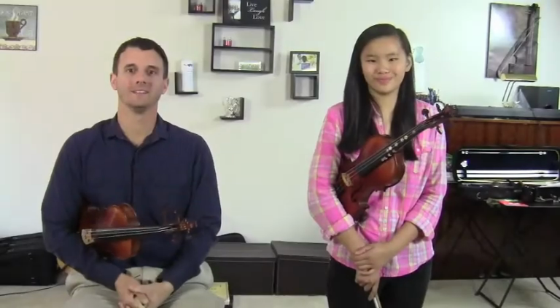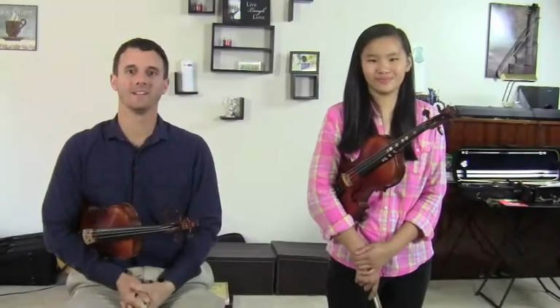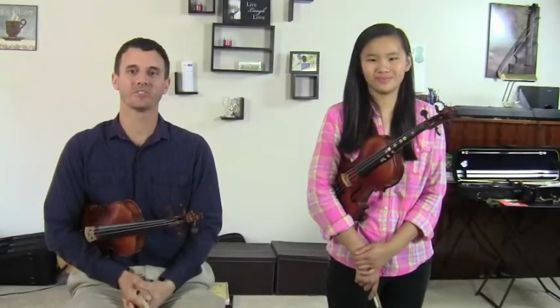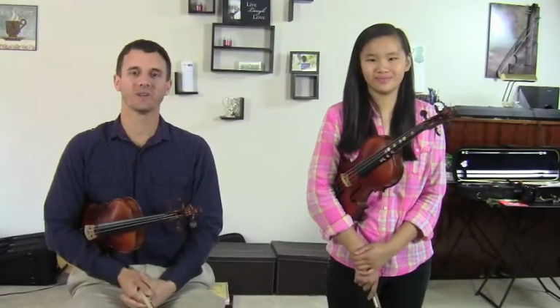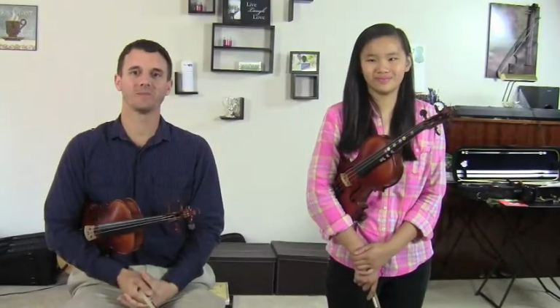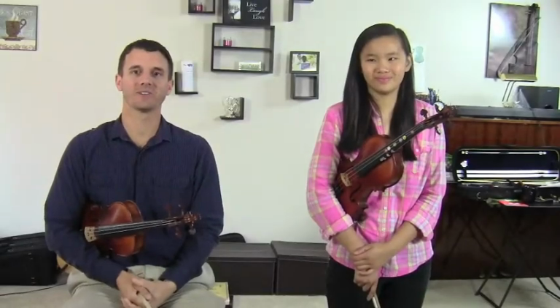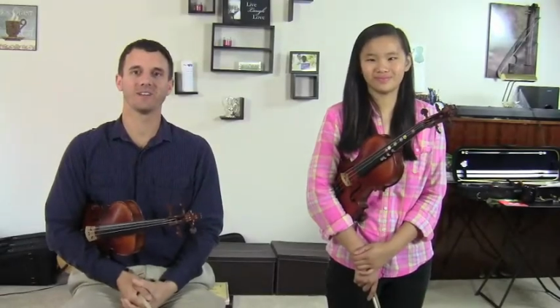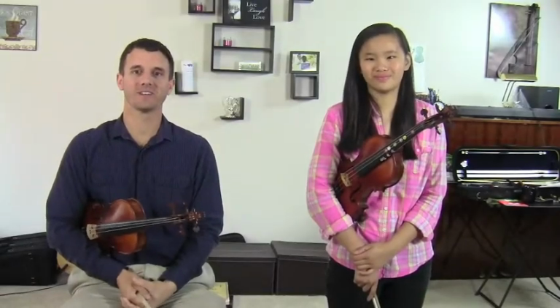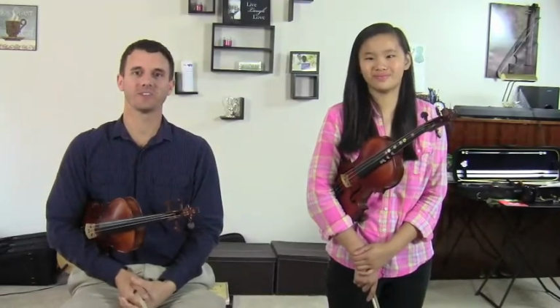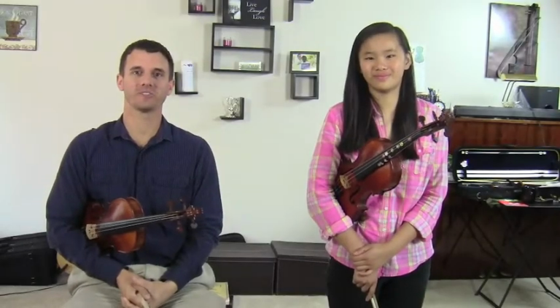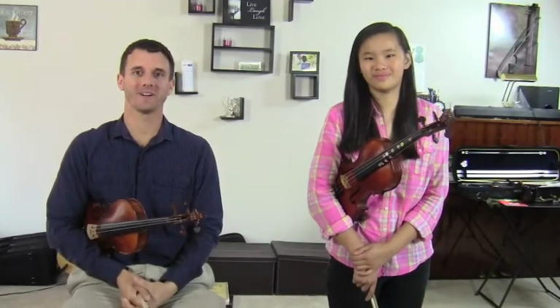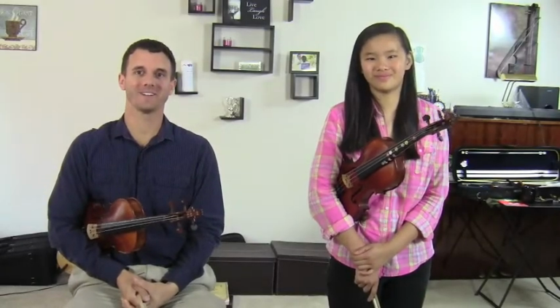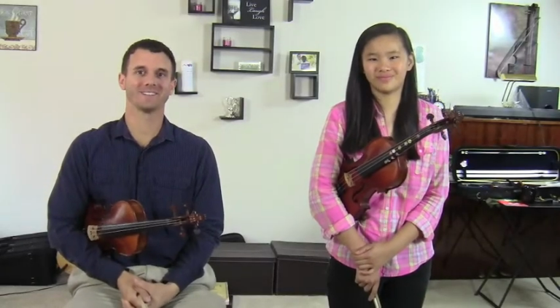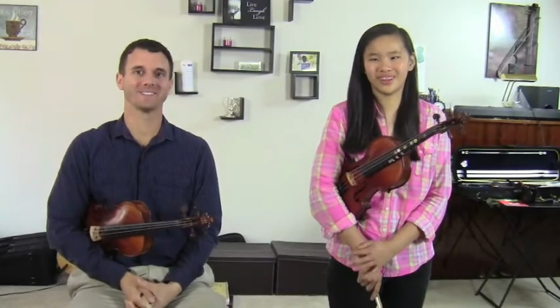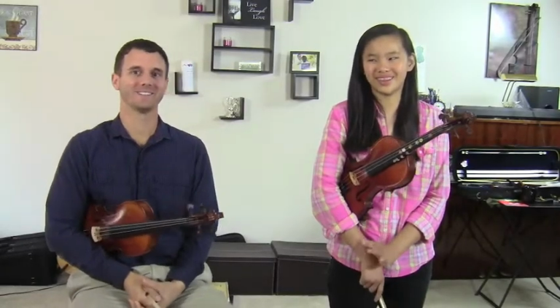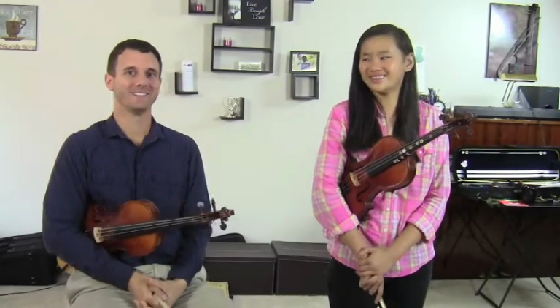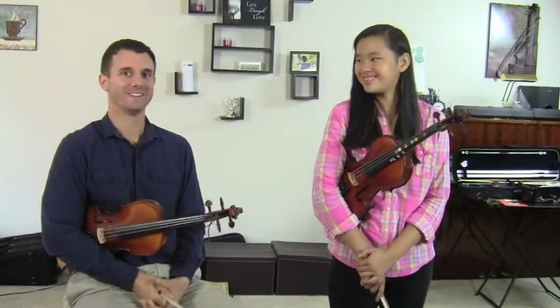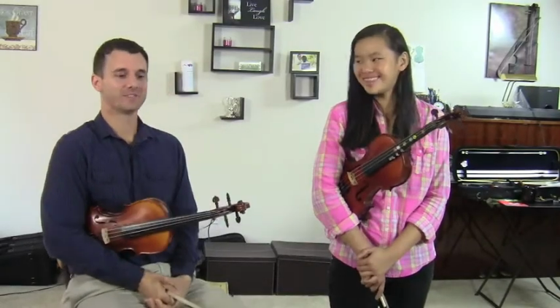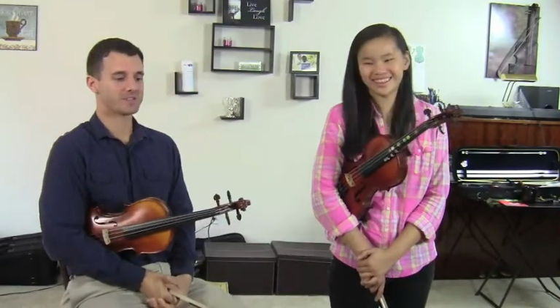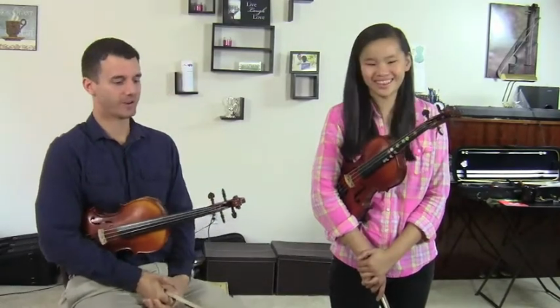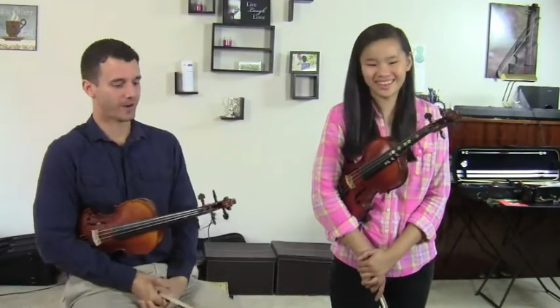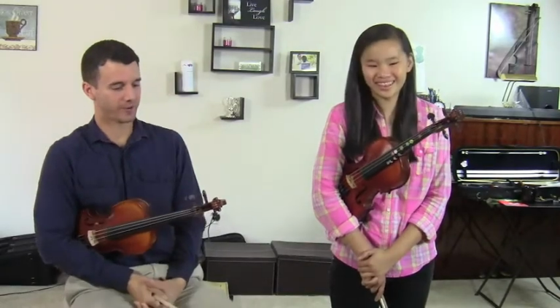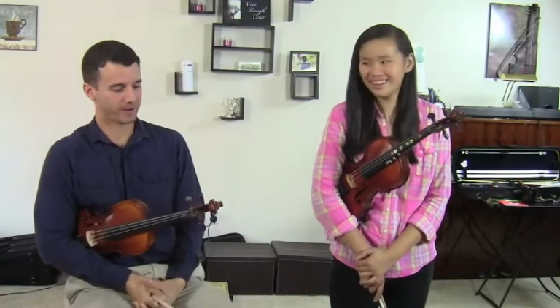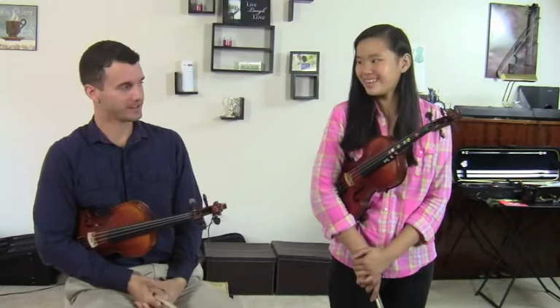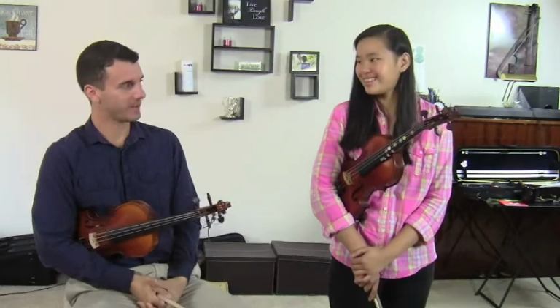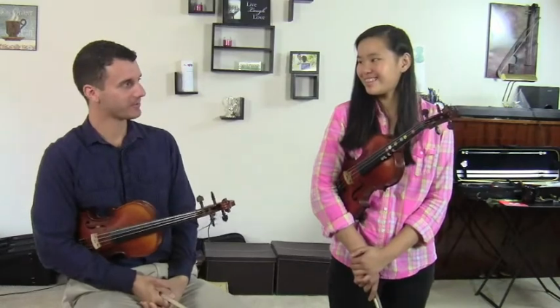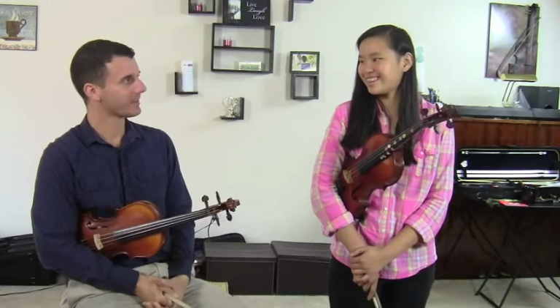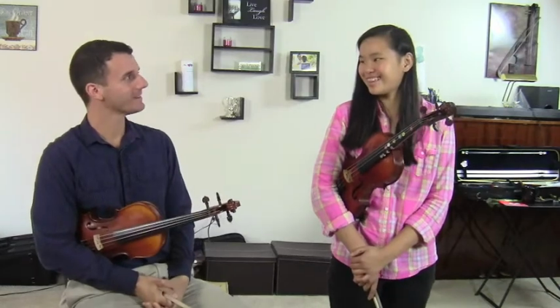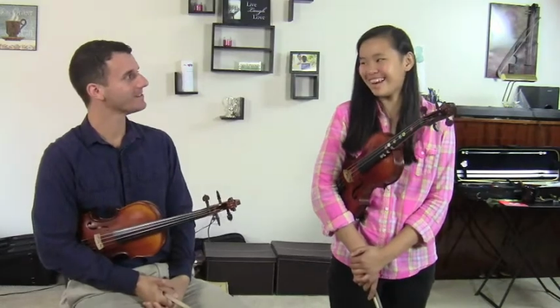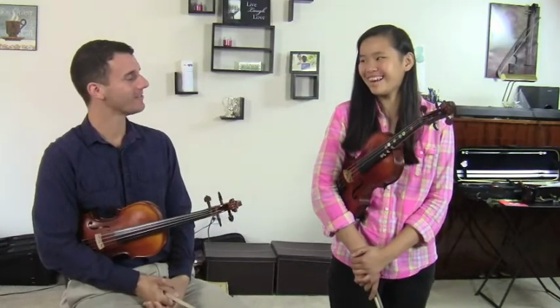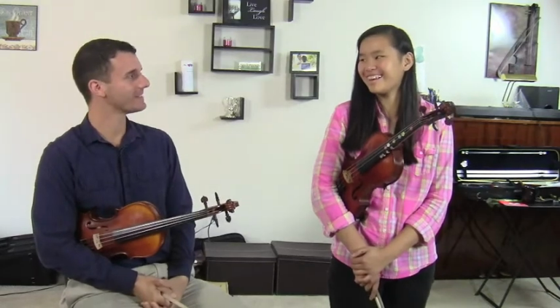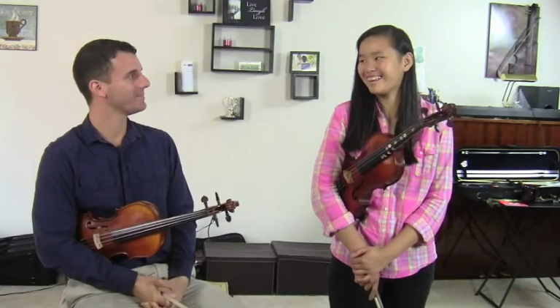Hello students, Michael Sanchez here with Sarah. So Sarah, you were at my wedding this past weekend. Did you have a good time?